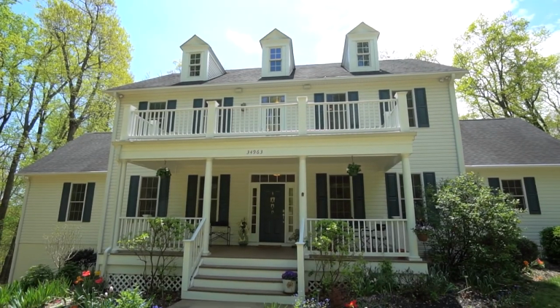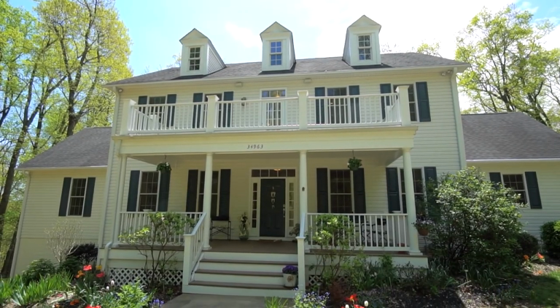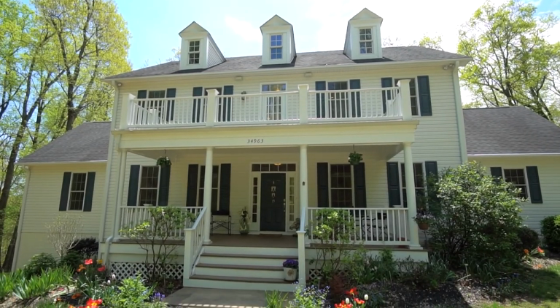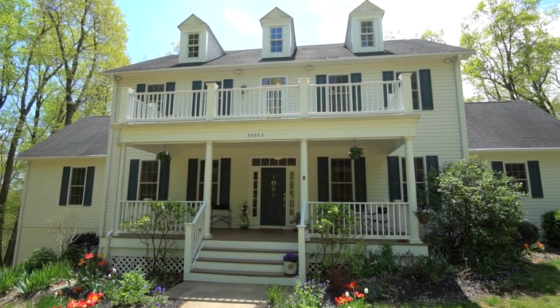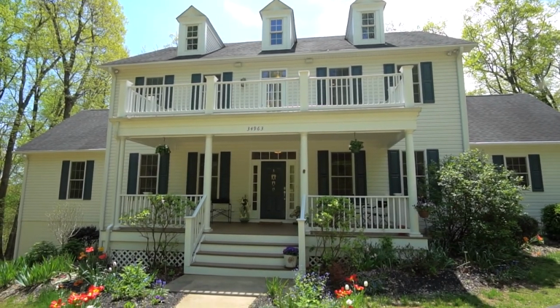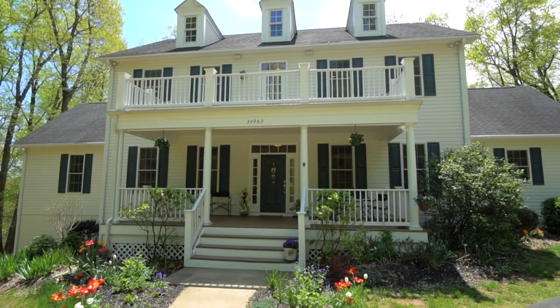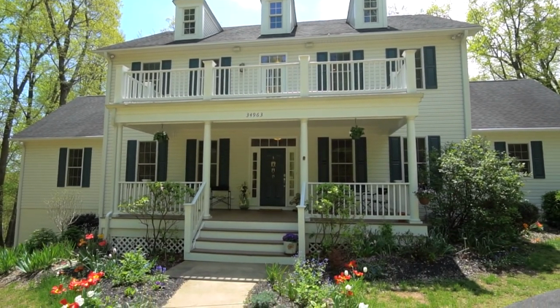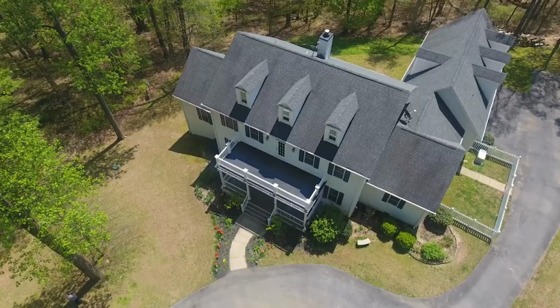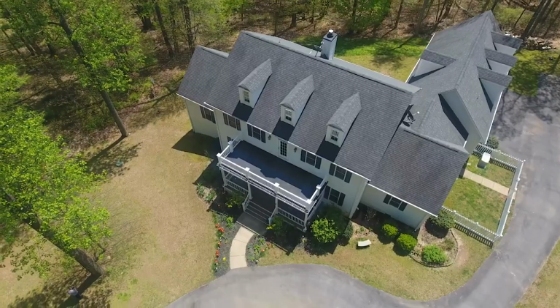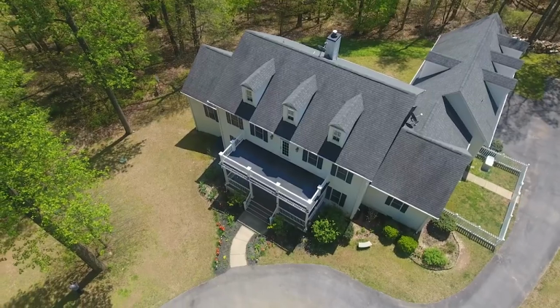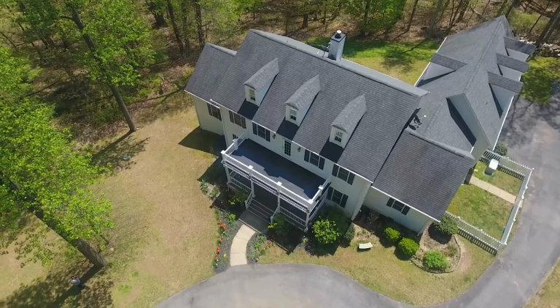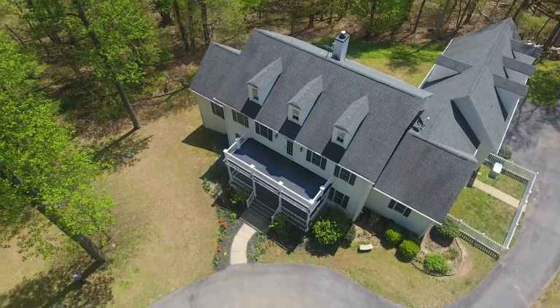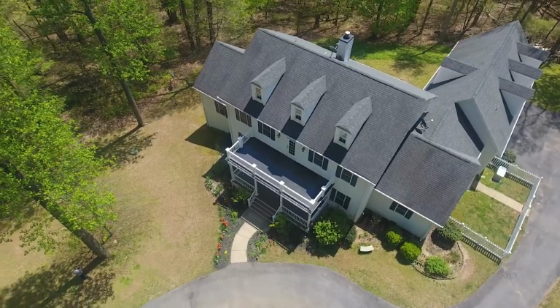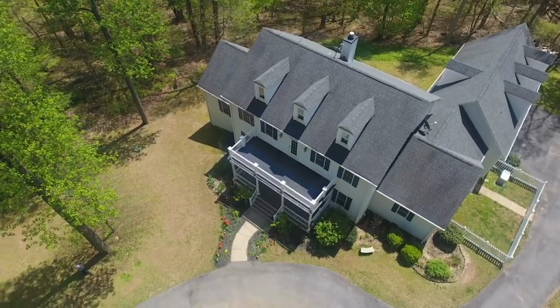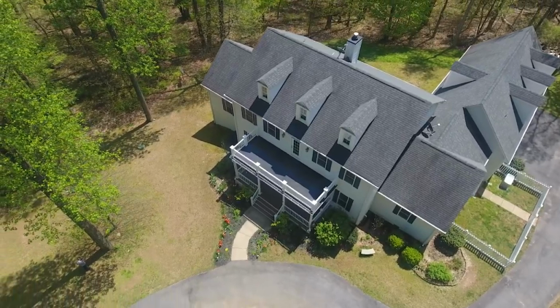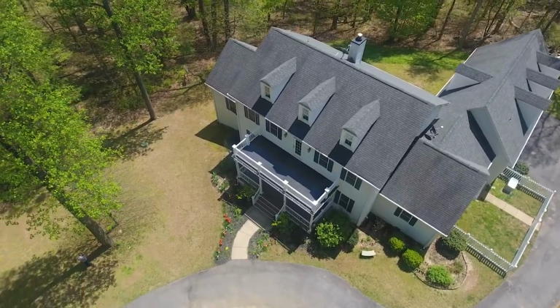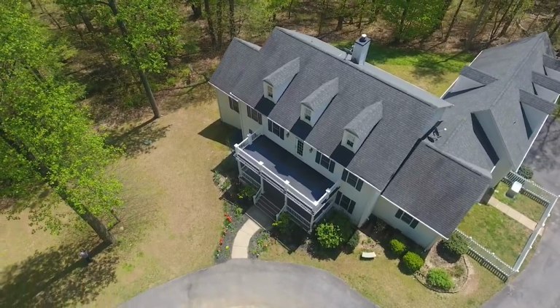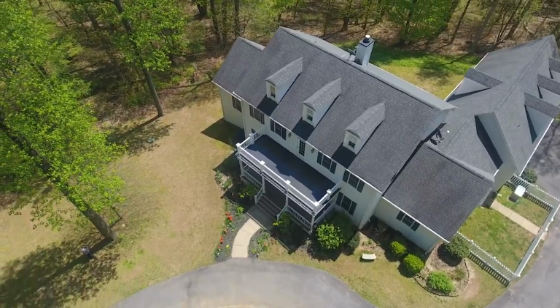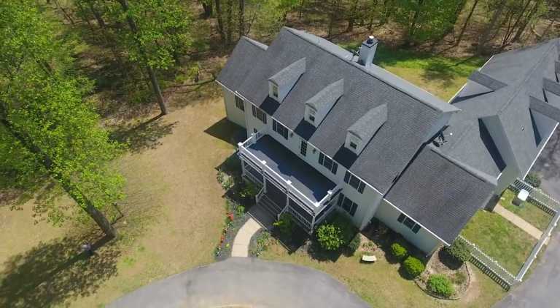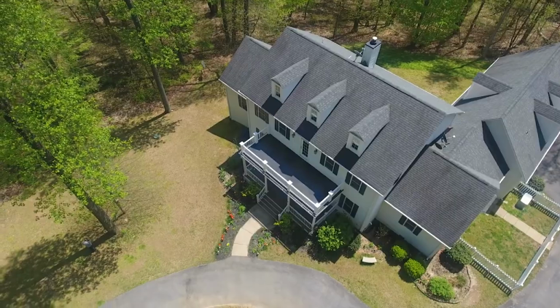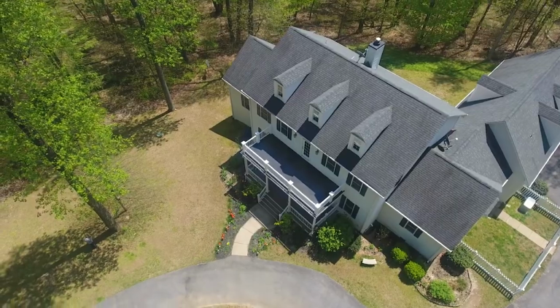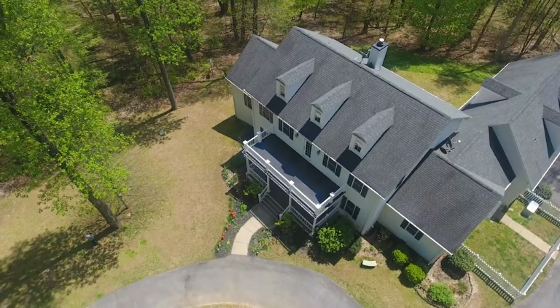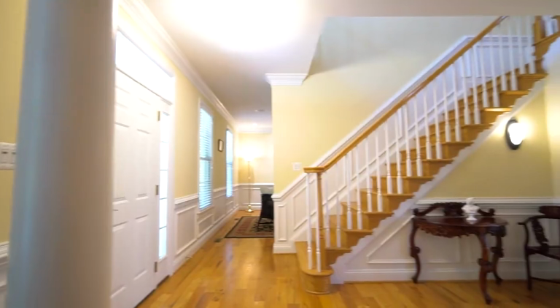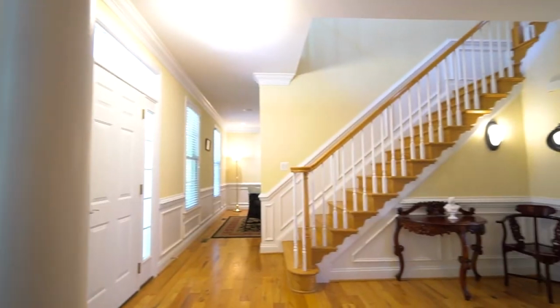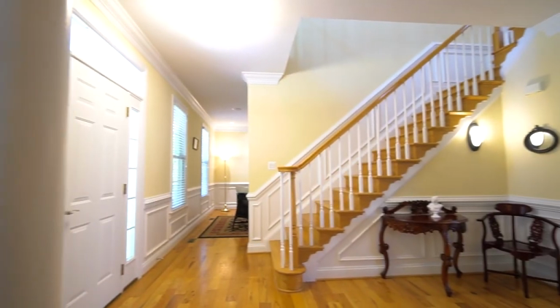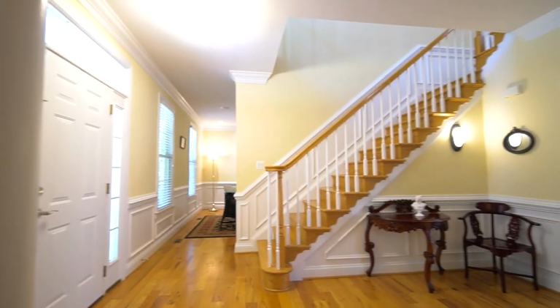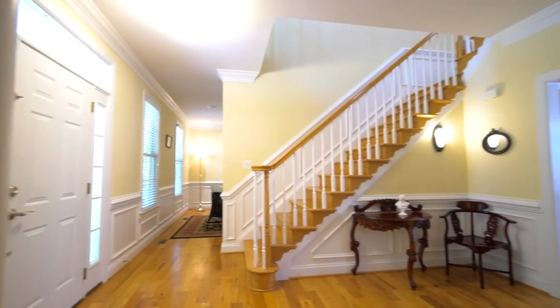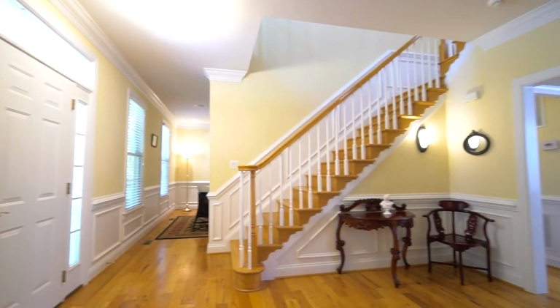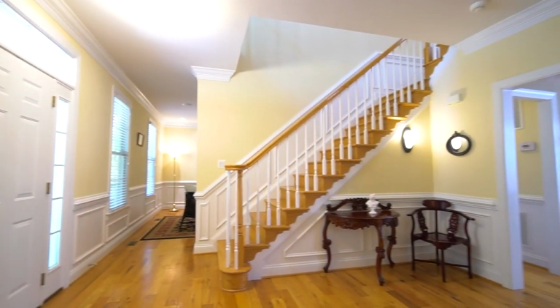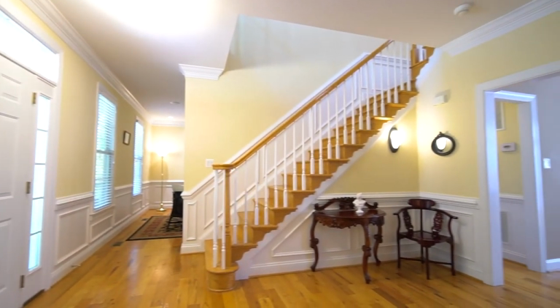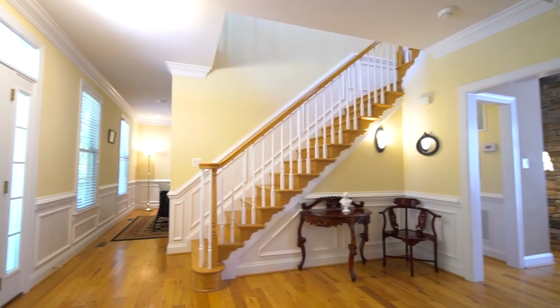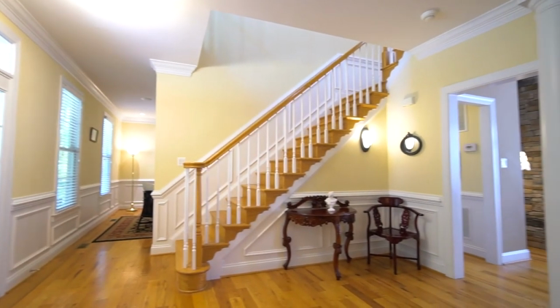The house is based on a southern plantation design by William Poole and has 5,500 finished square feet on three levels.